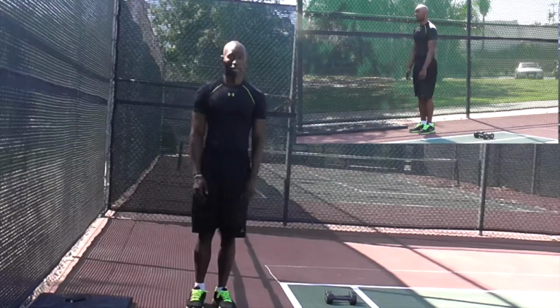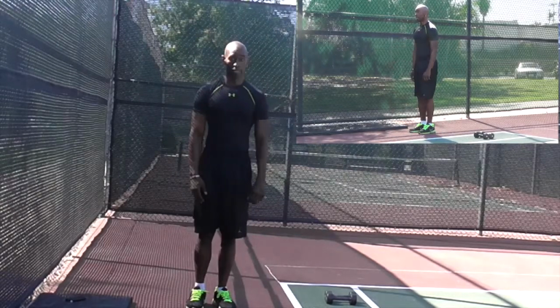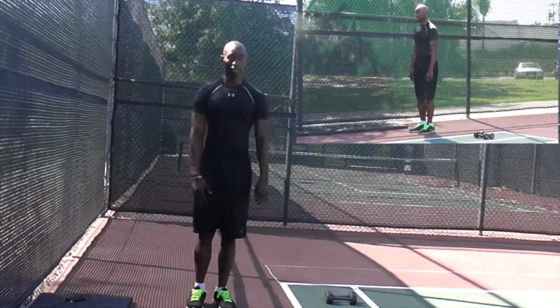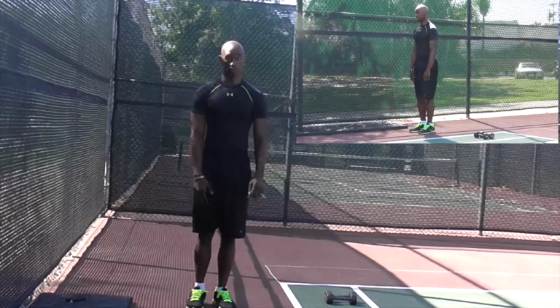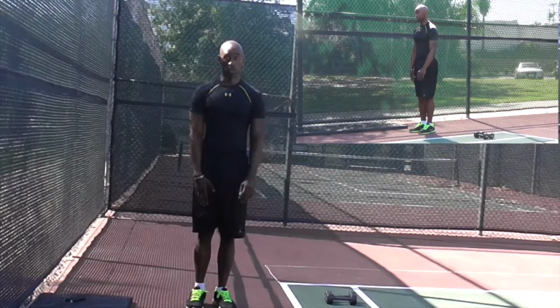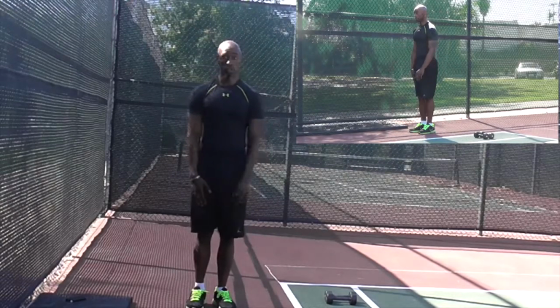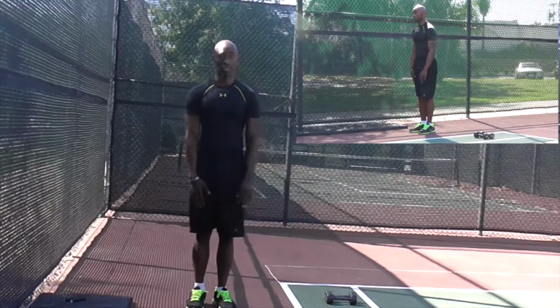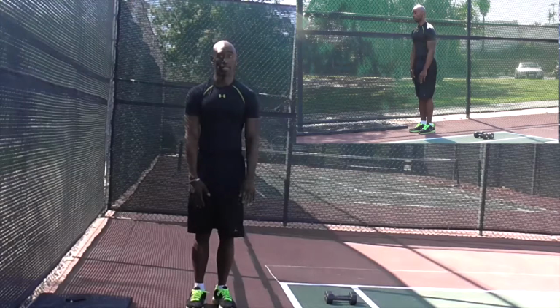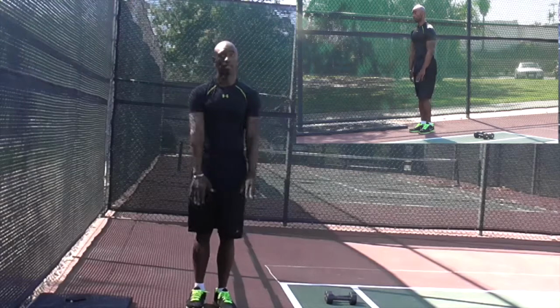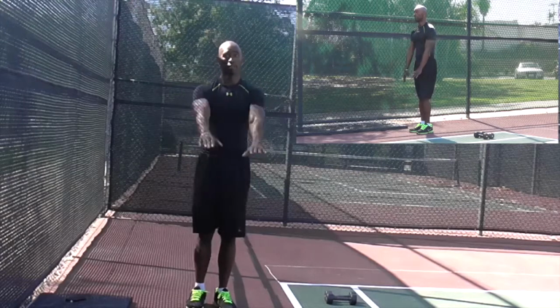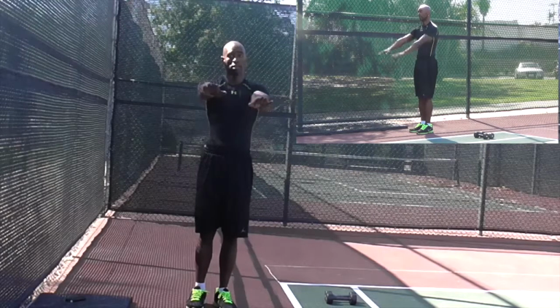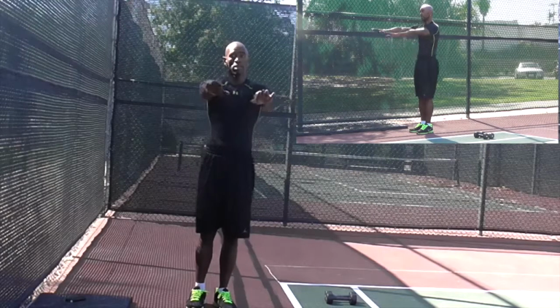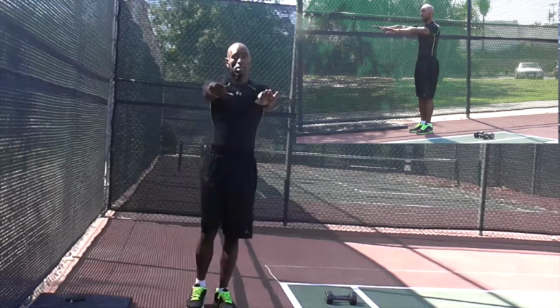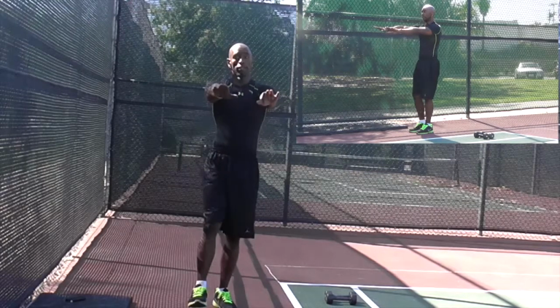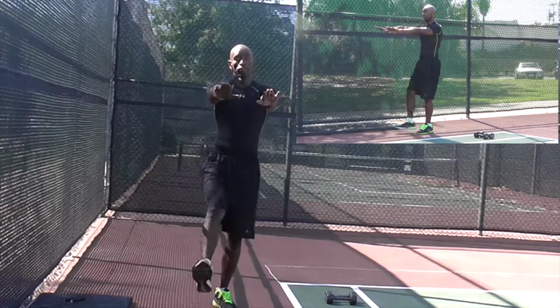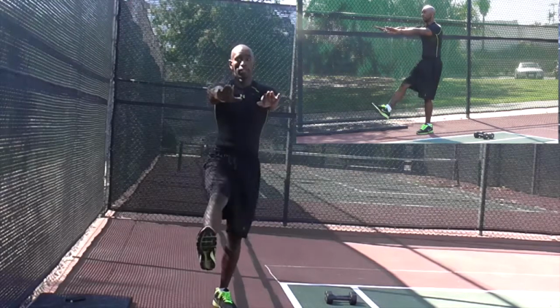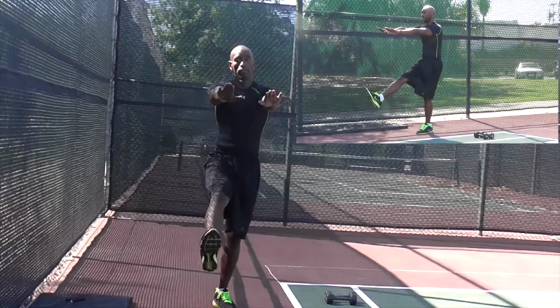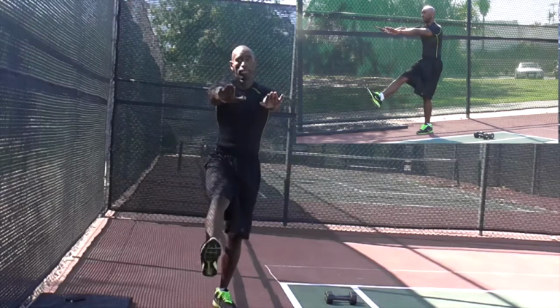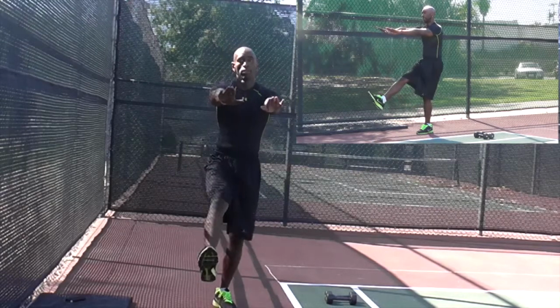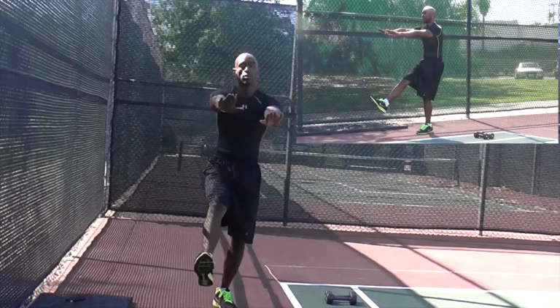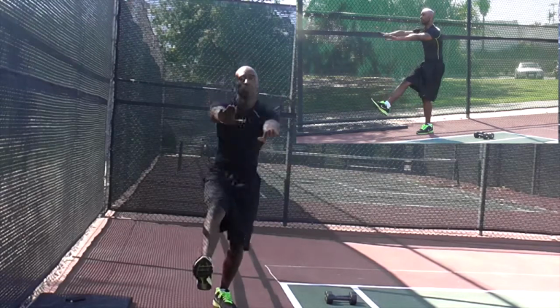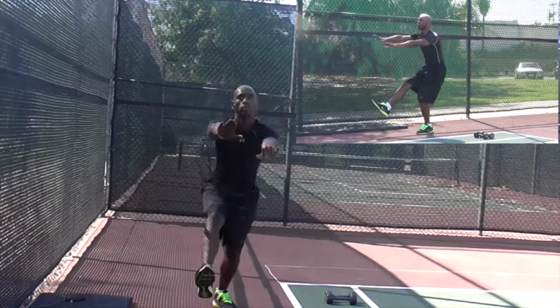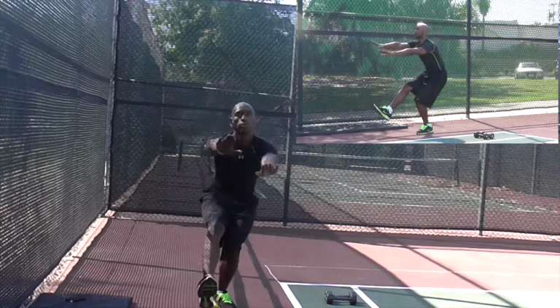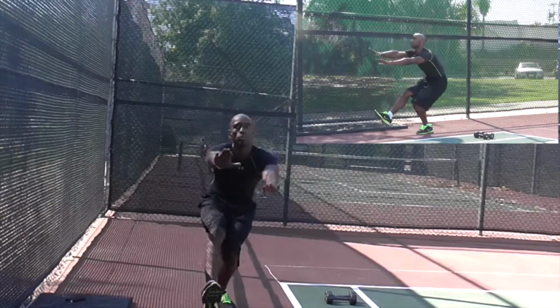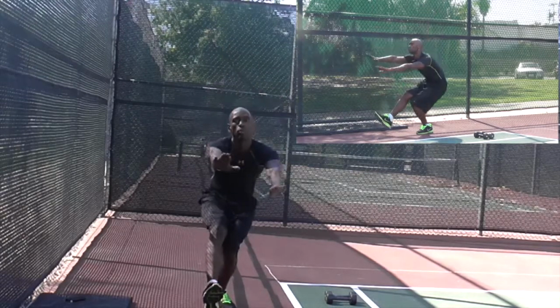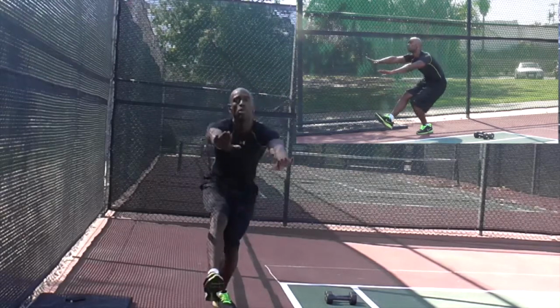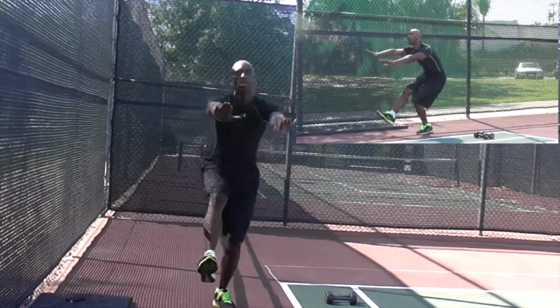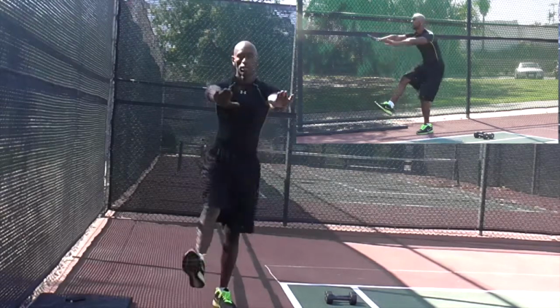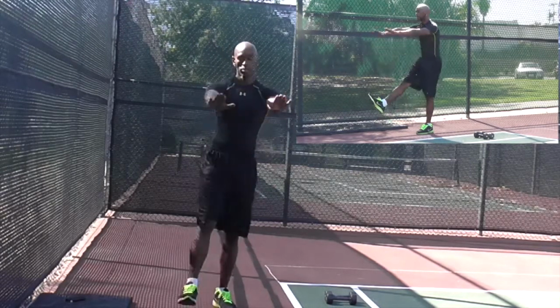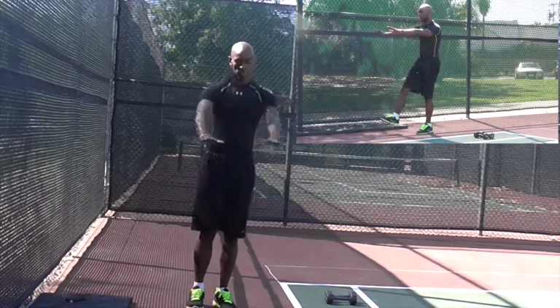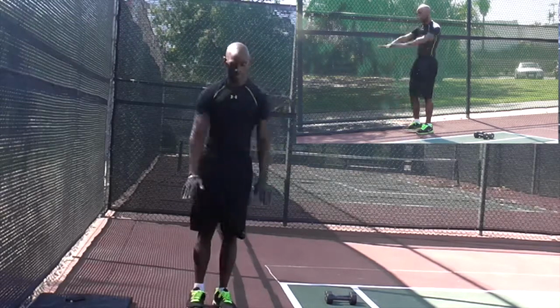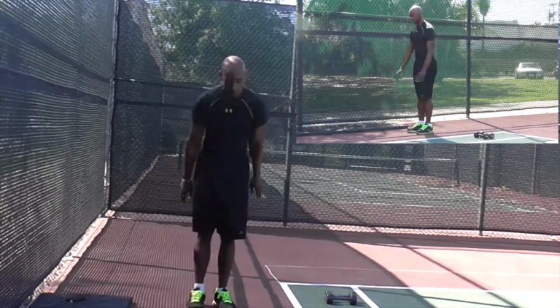Again, so you're going to alternate. The other leg goes out. Up, down.